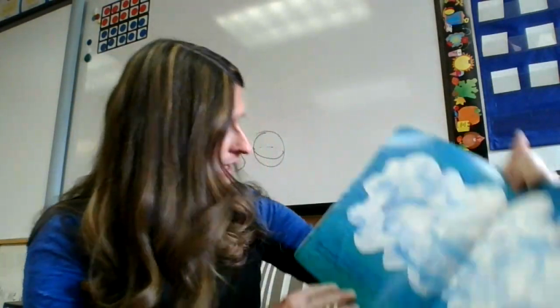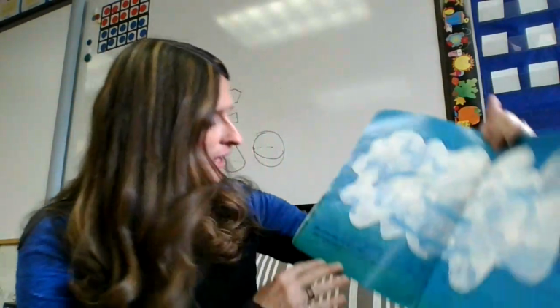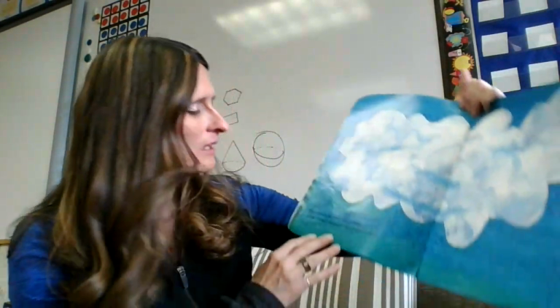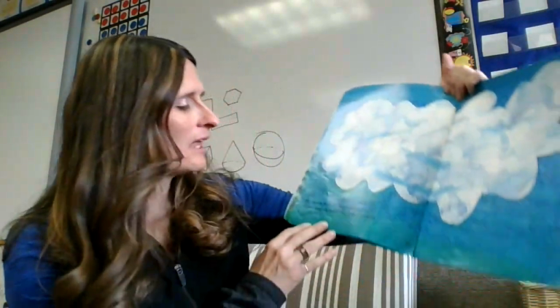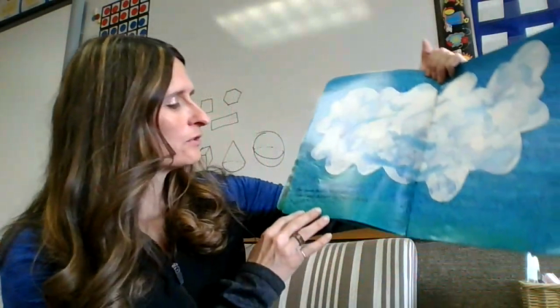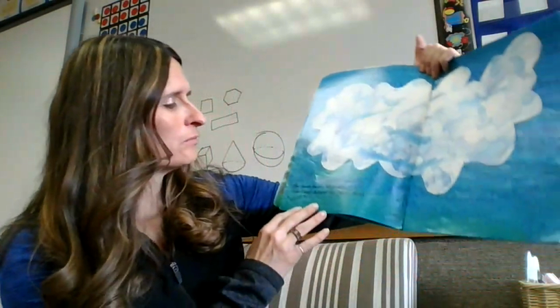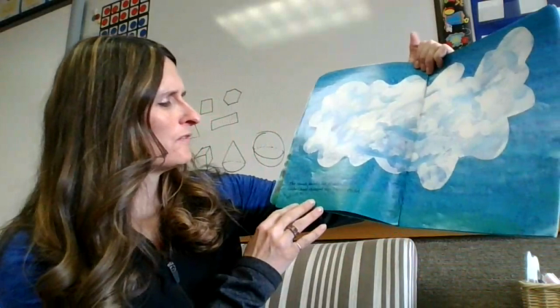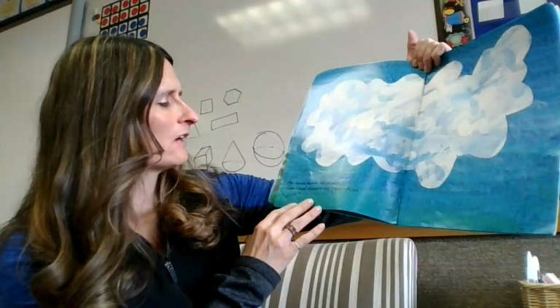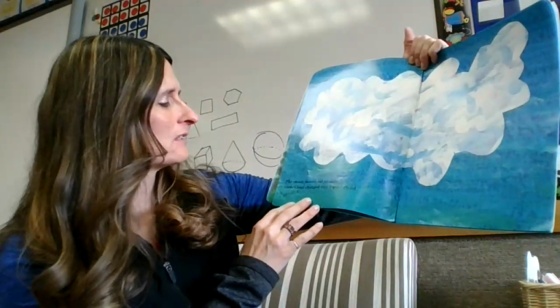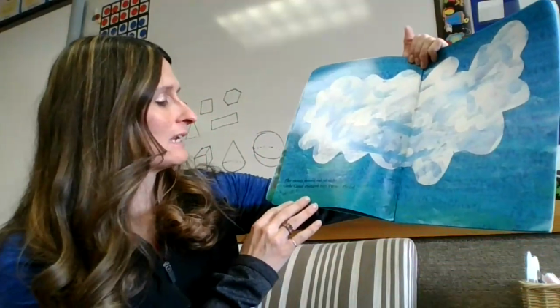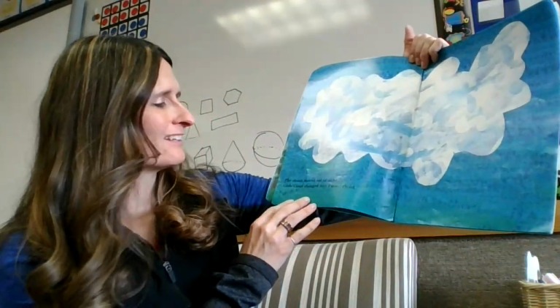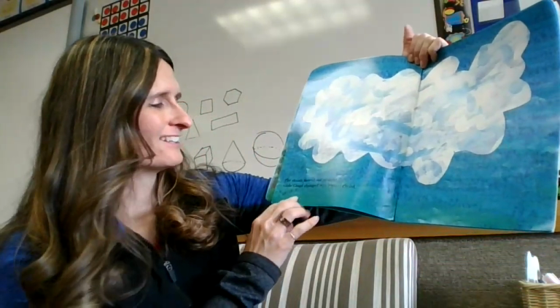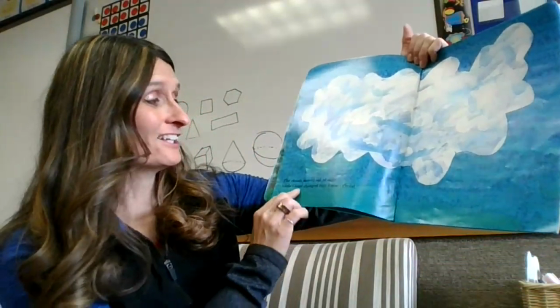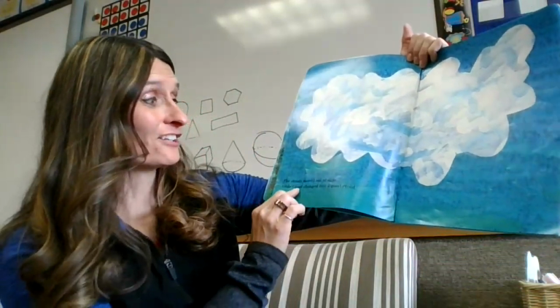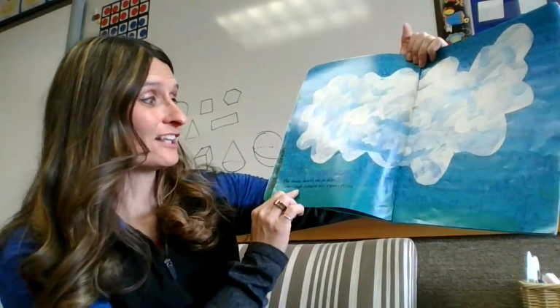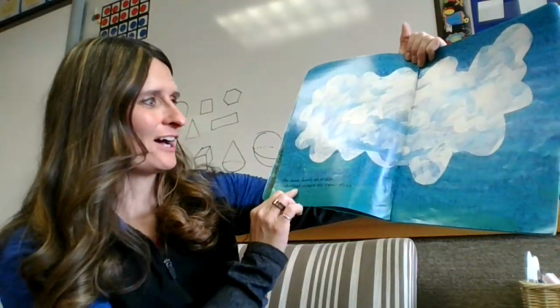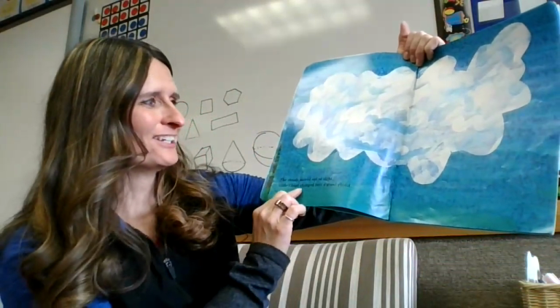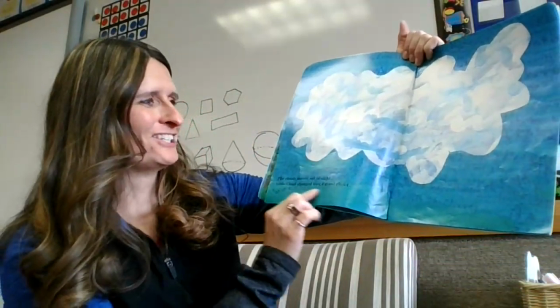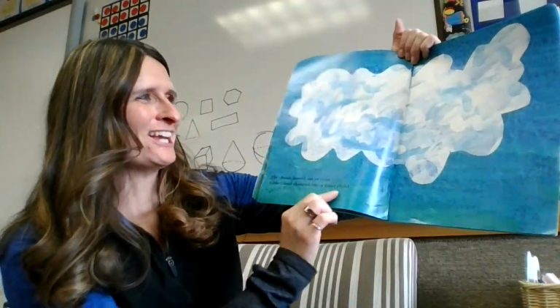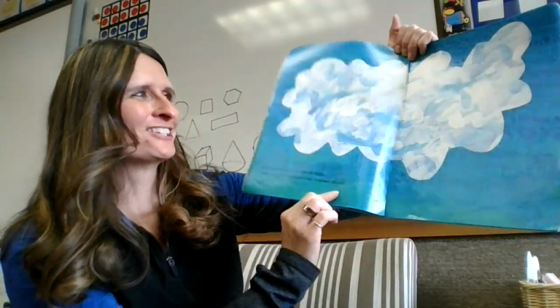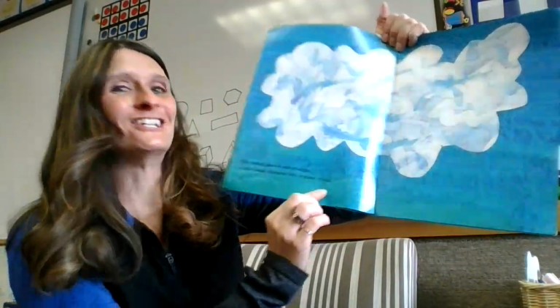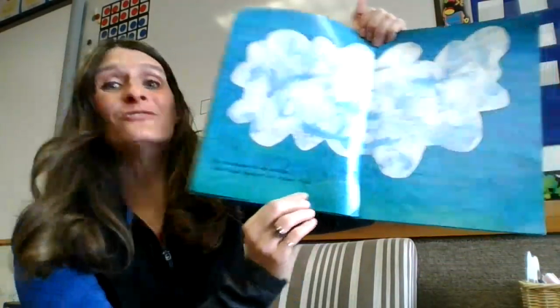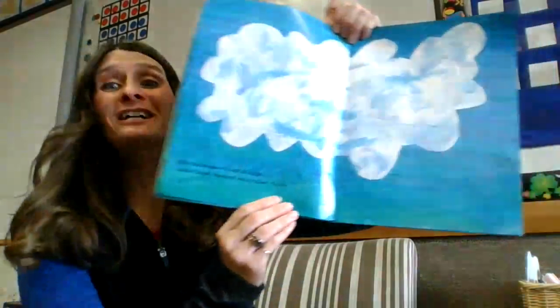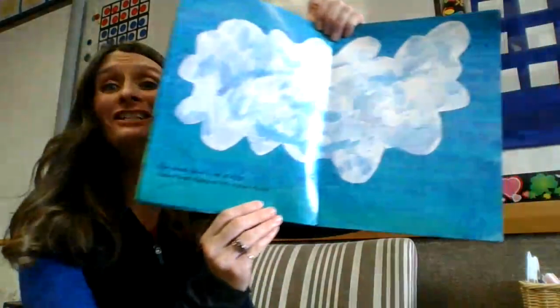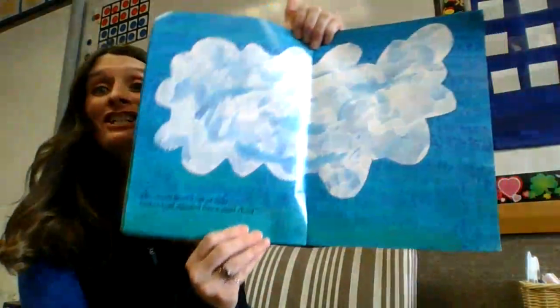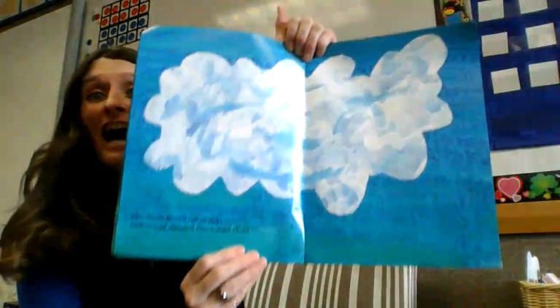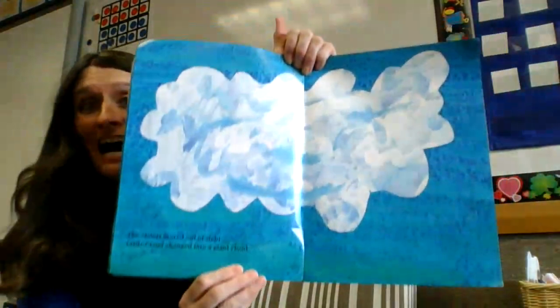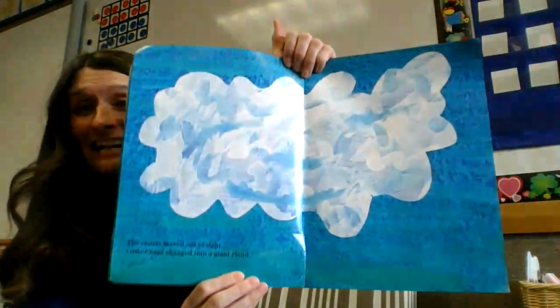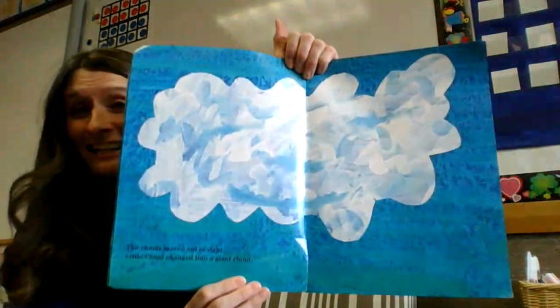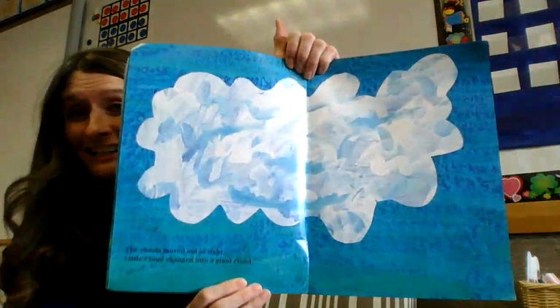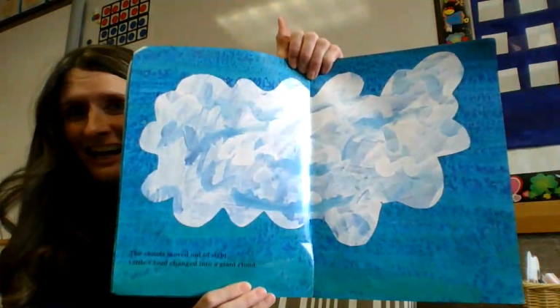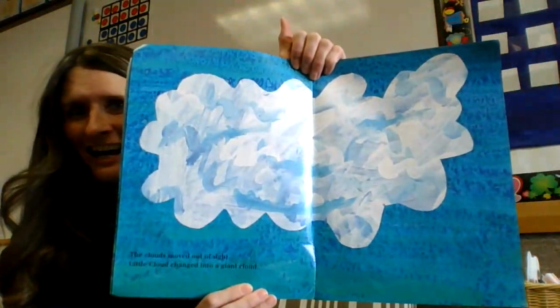The clouds moved out of sight, and Little Cloud changed into a giant cloud.